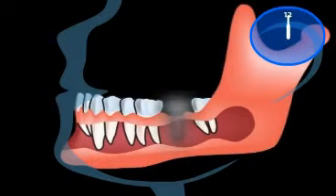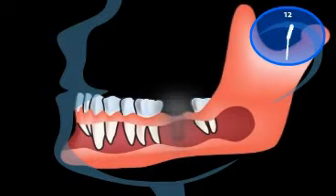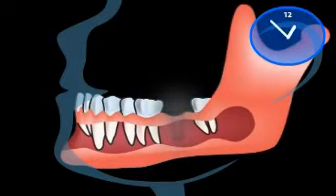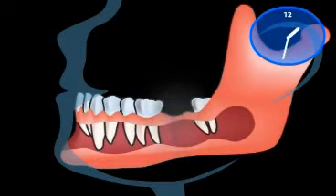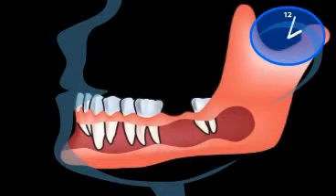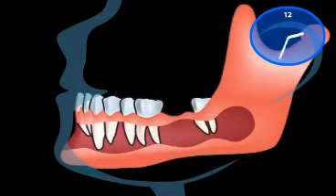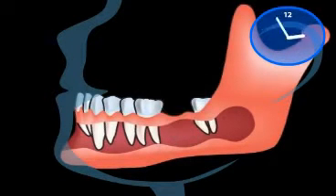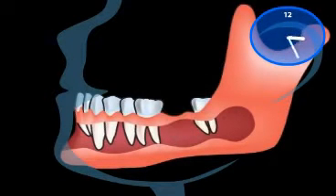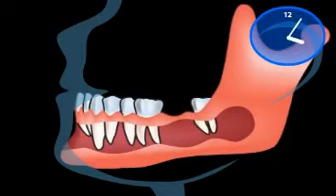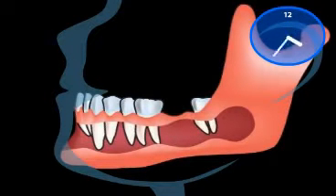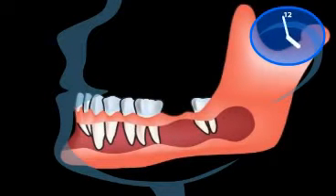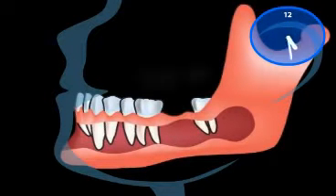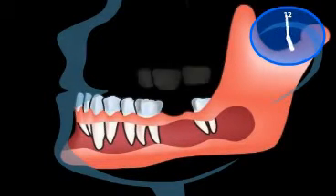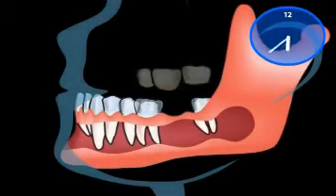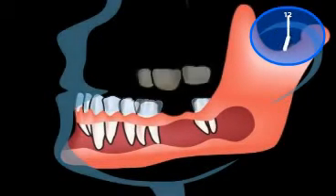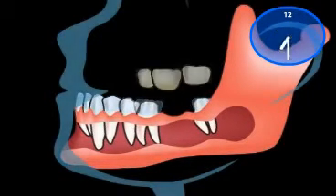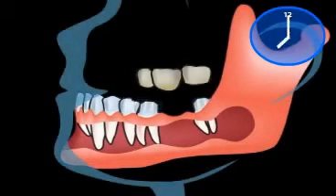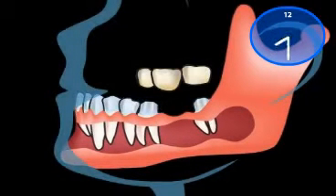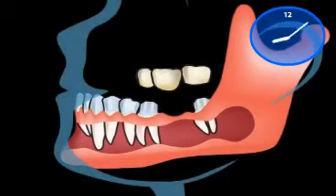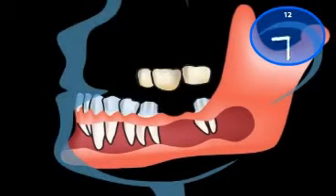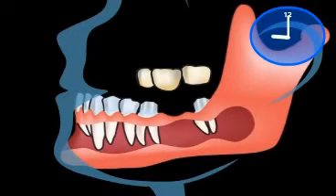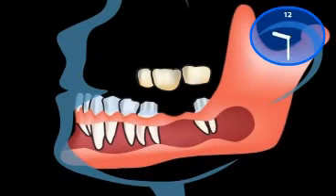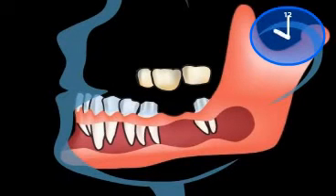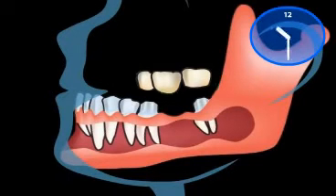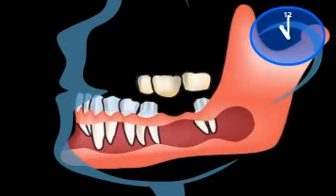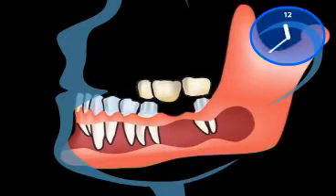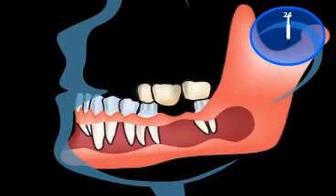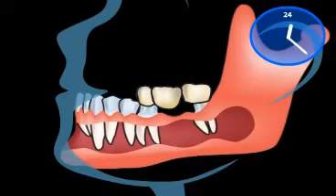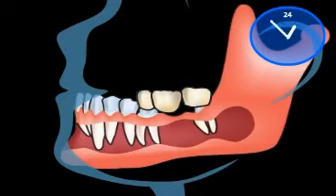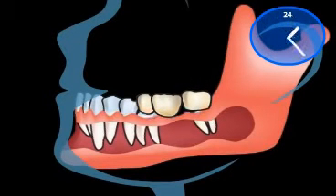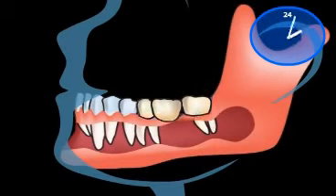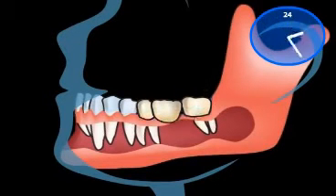If desired by the patient, a conventional denture is also possible after the loss of an implant.